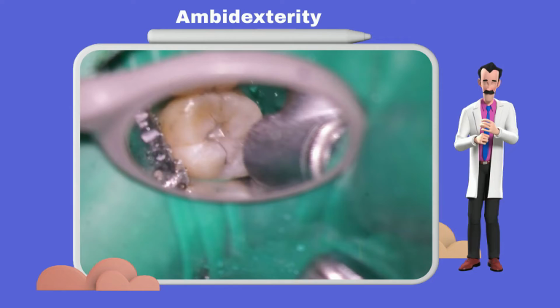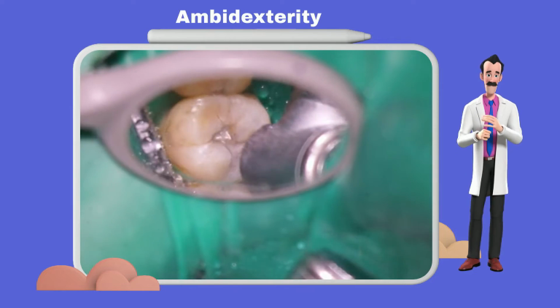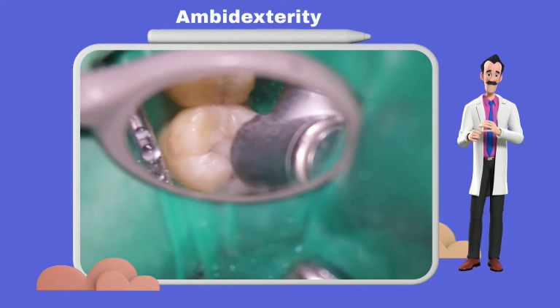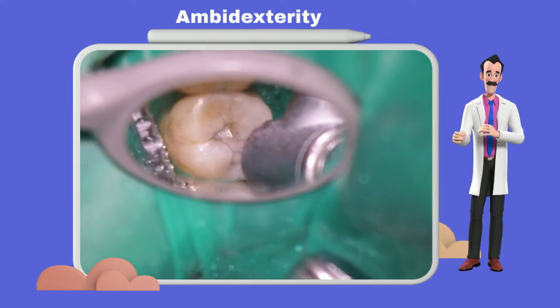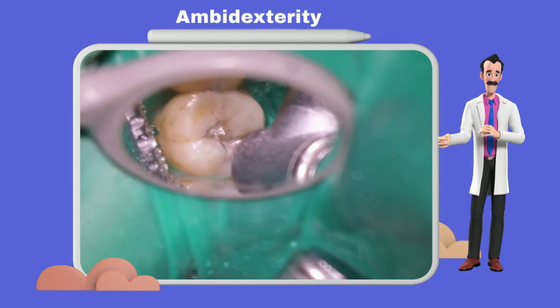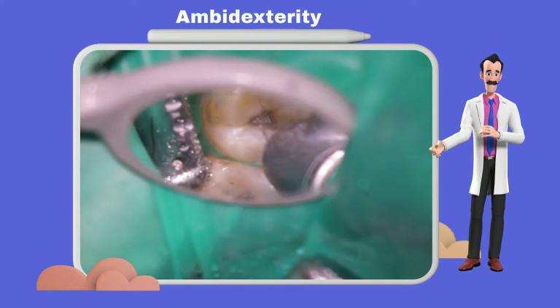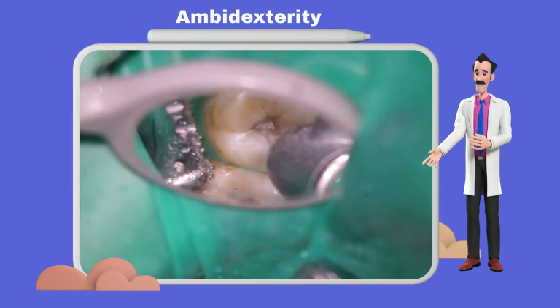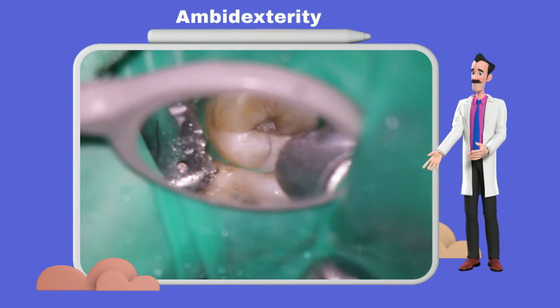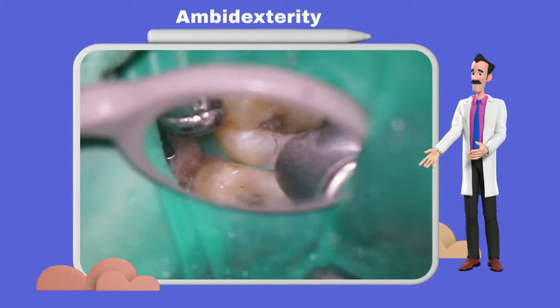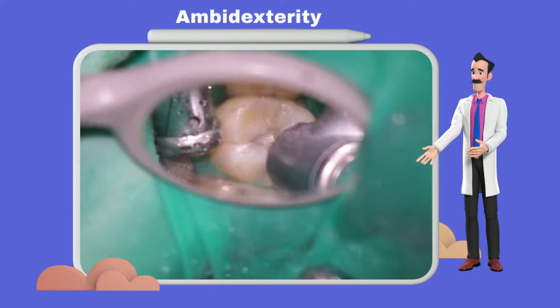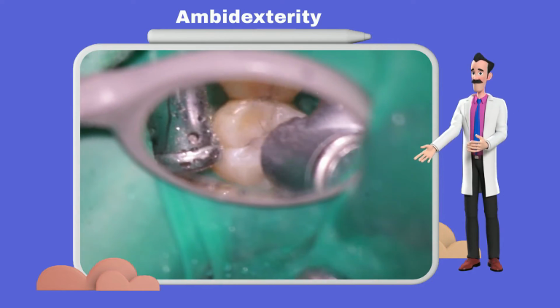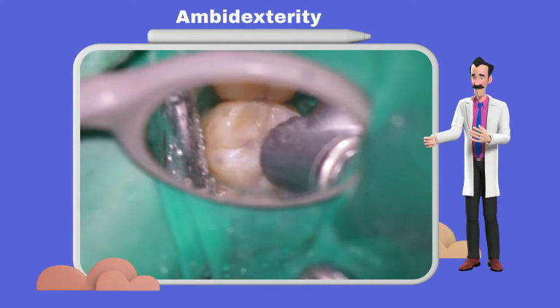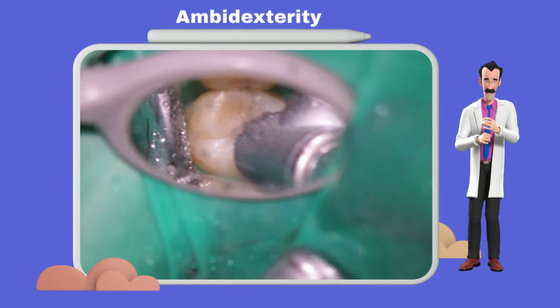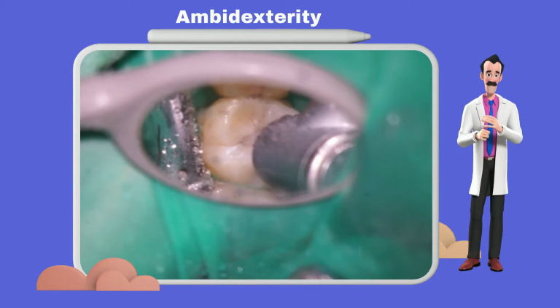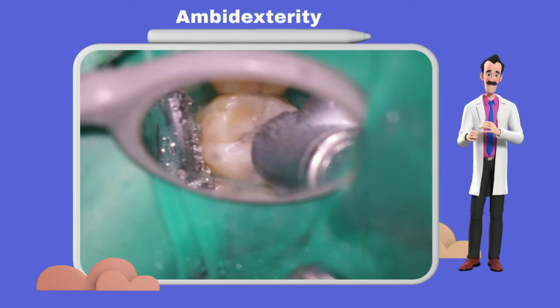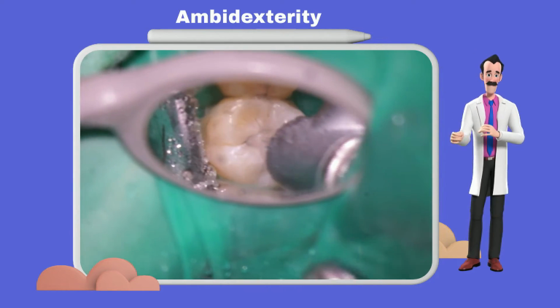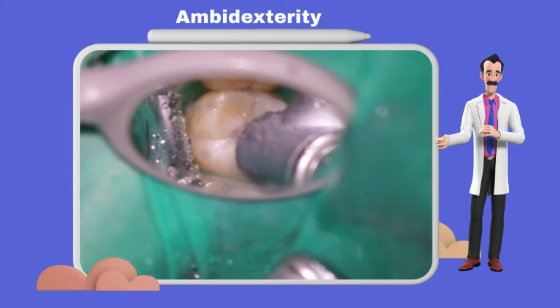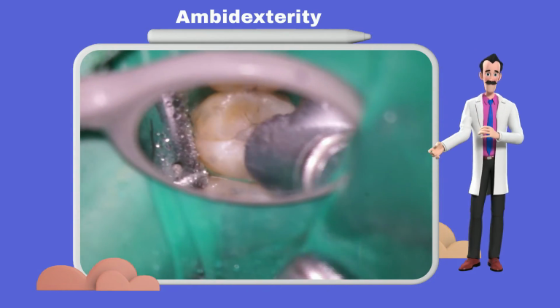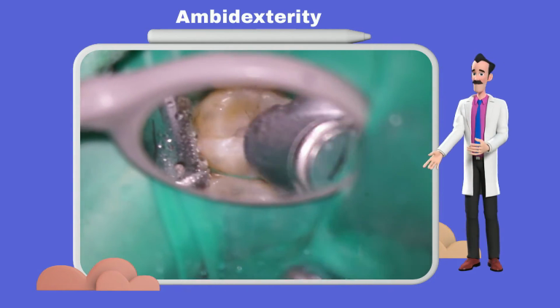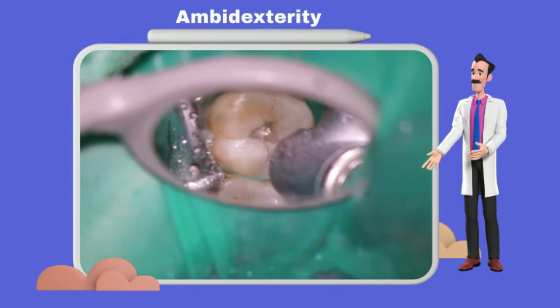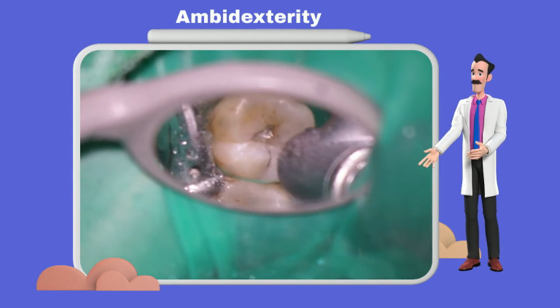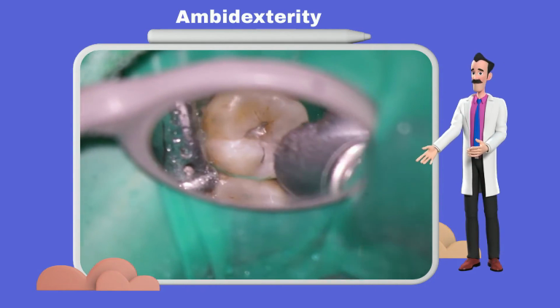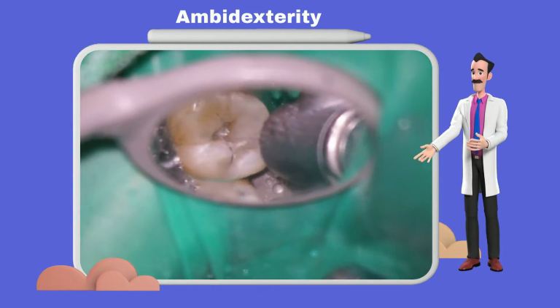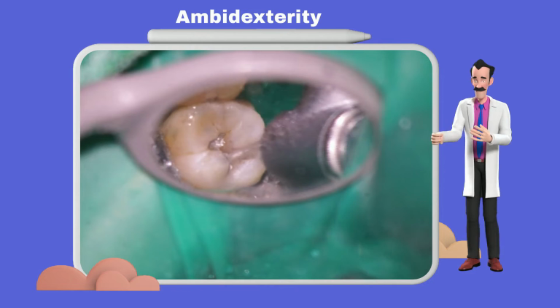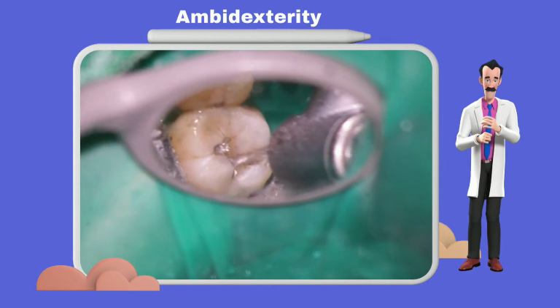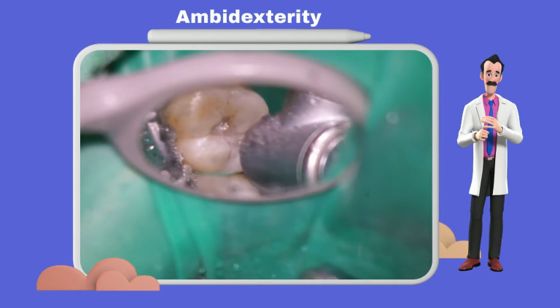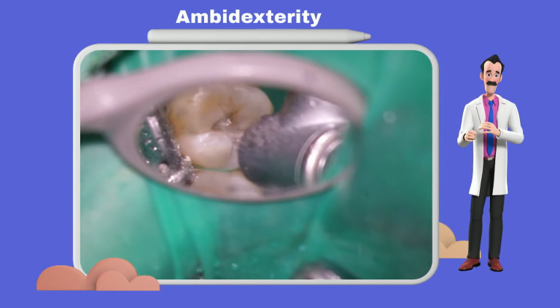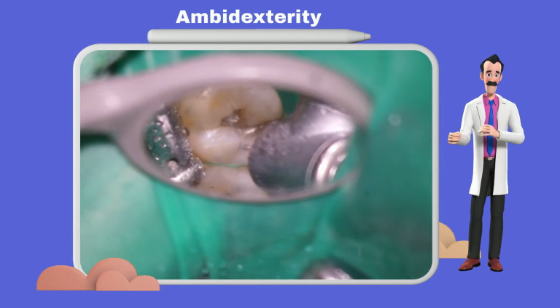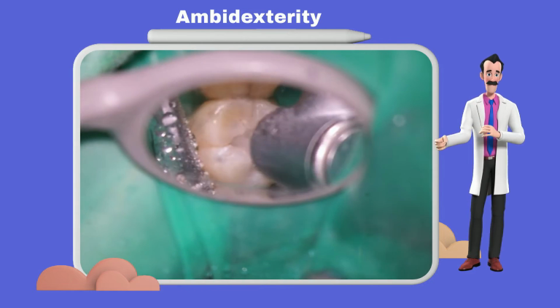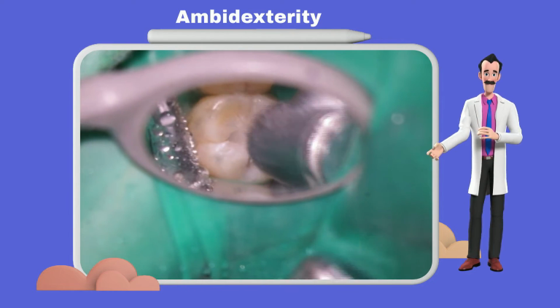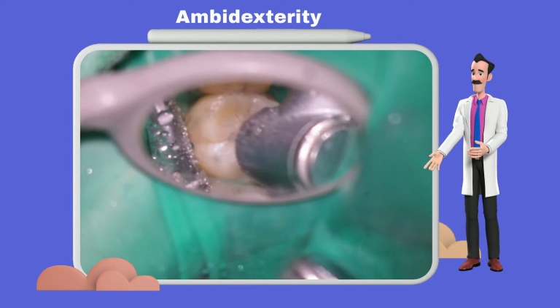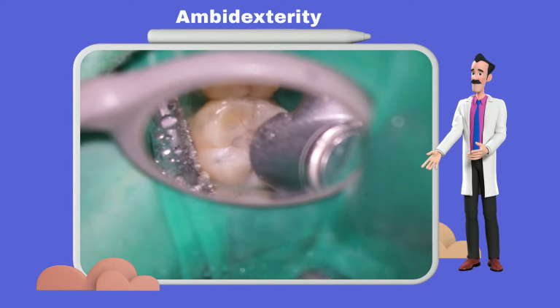The dental mirror is controlled to provide 3D vision with precise control while retracting anatomical structures, such as cheeks and tongue.